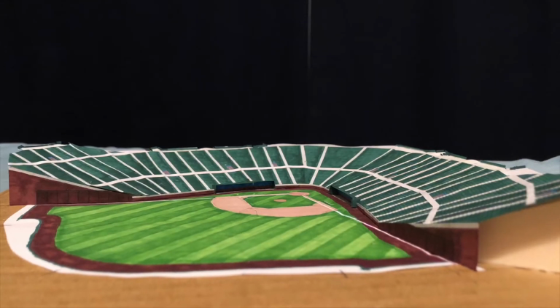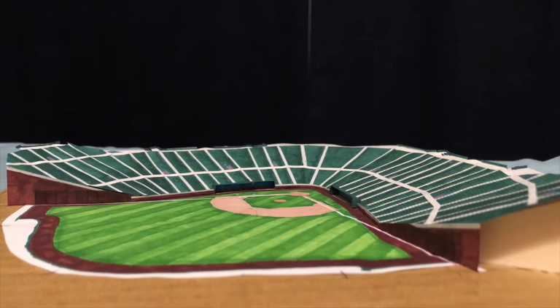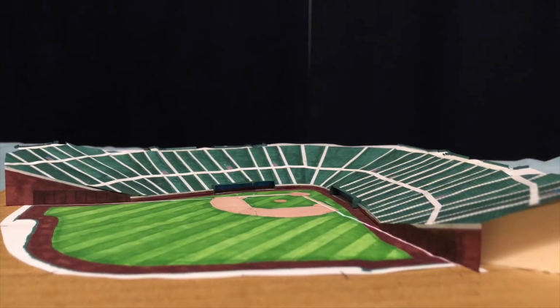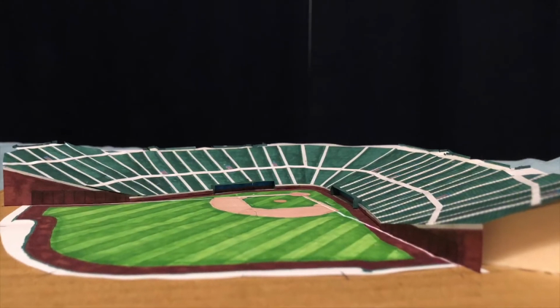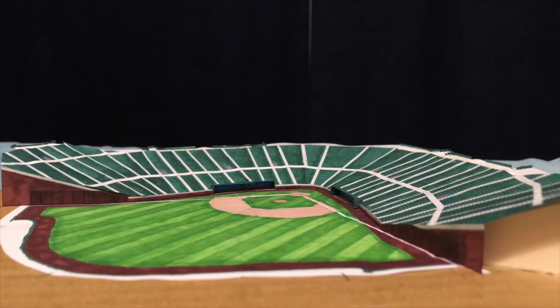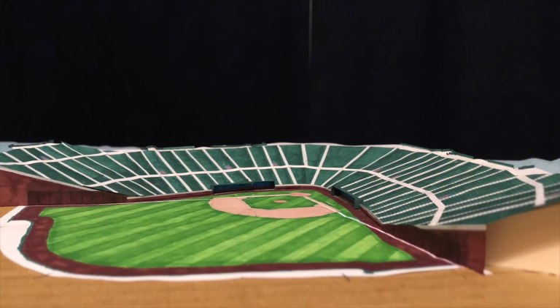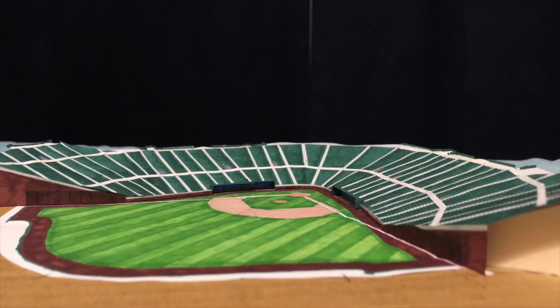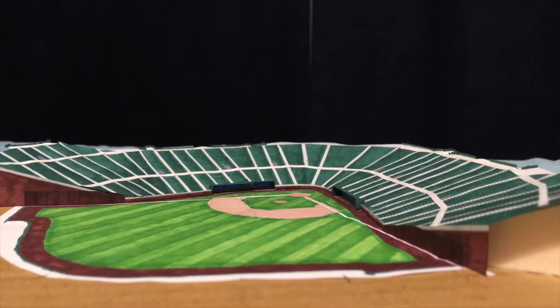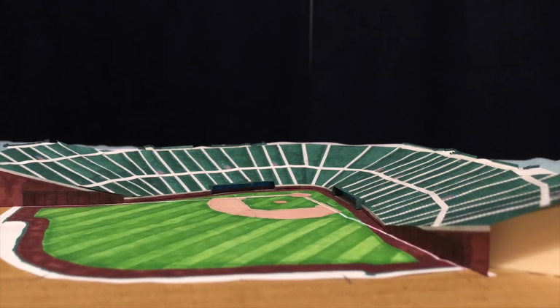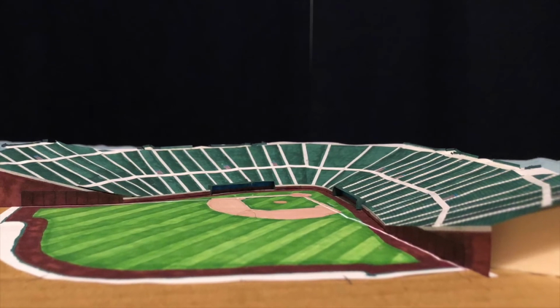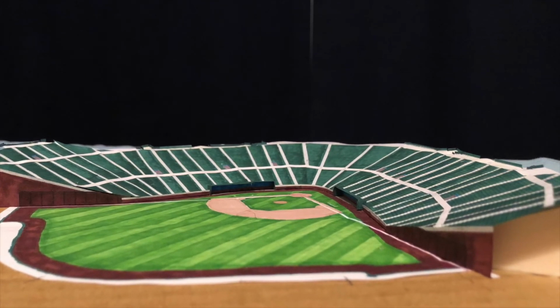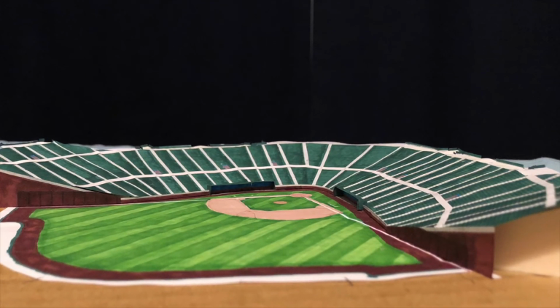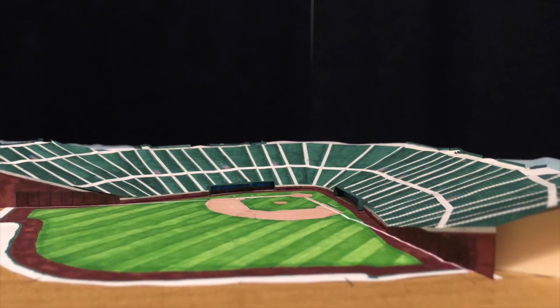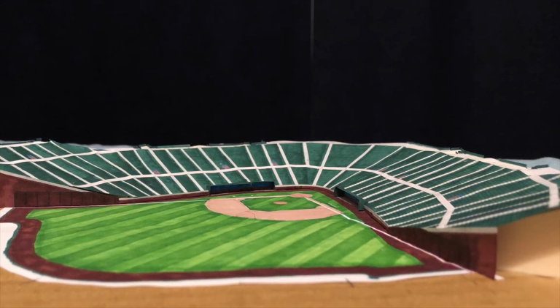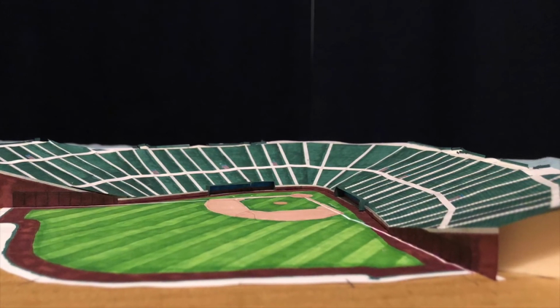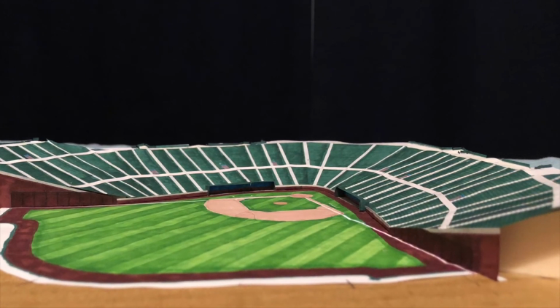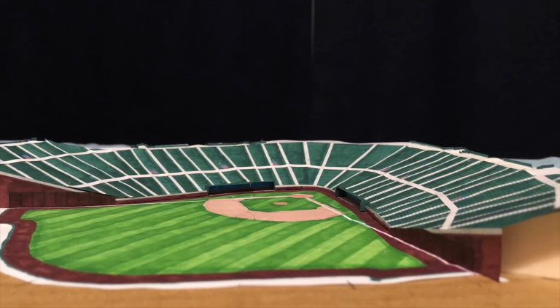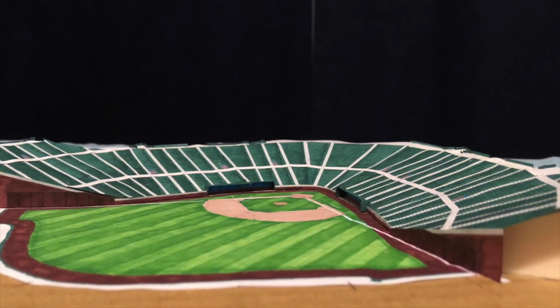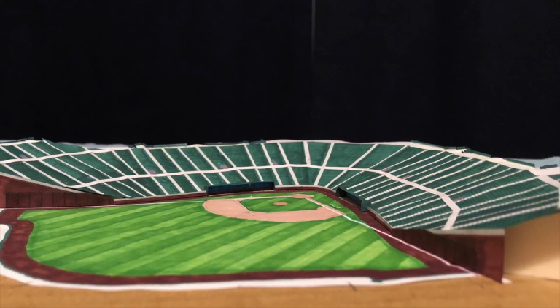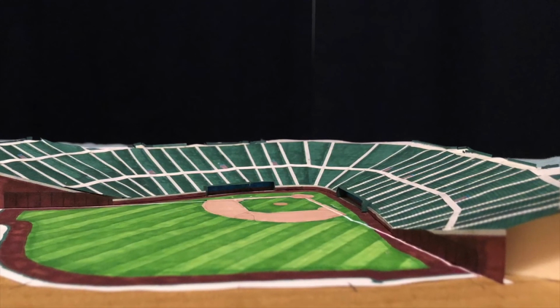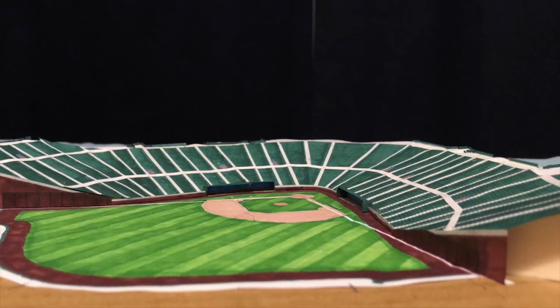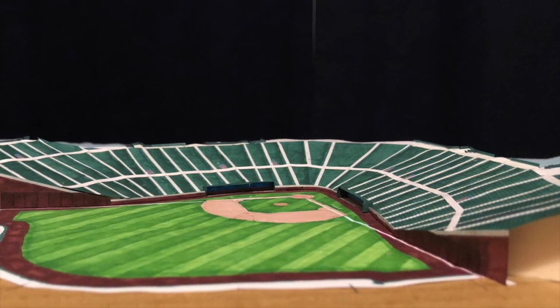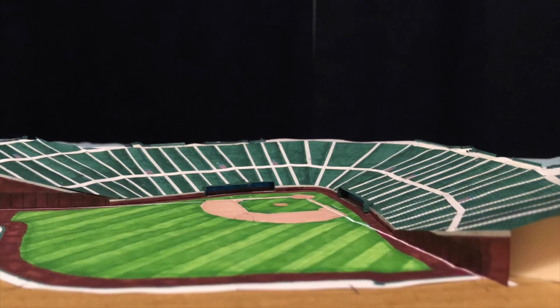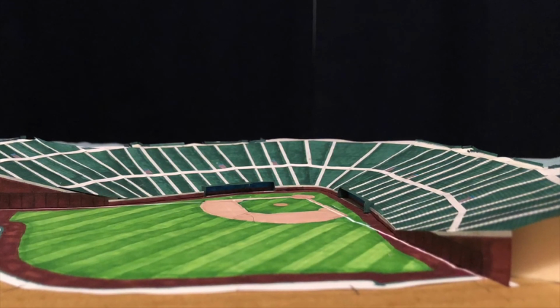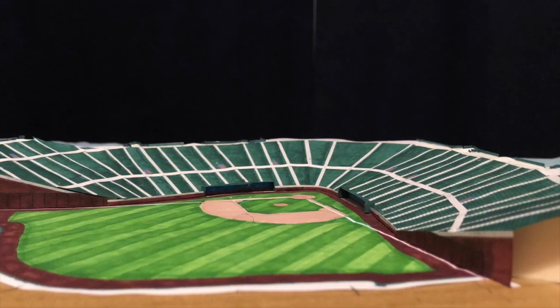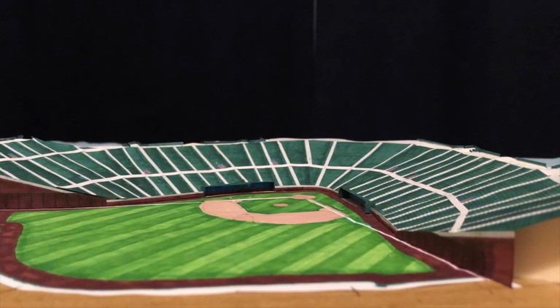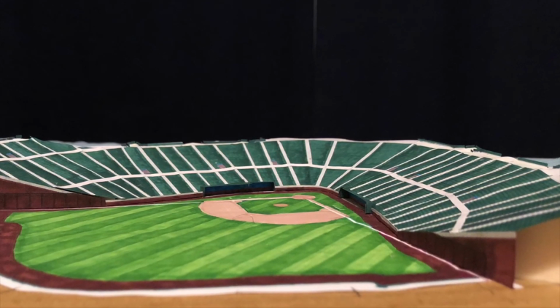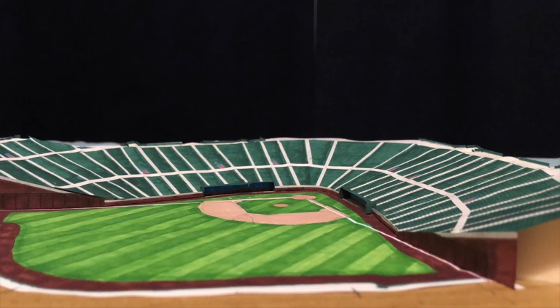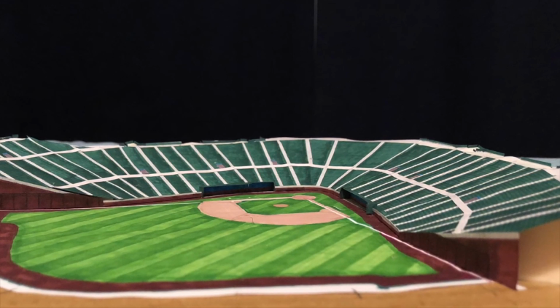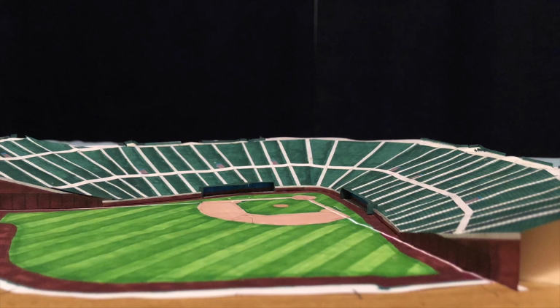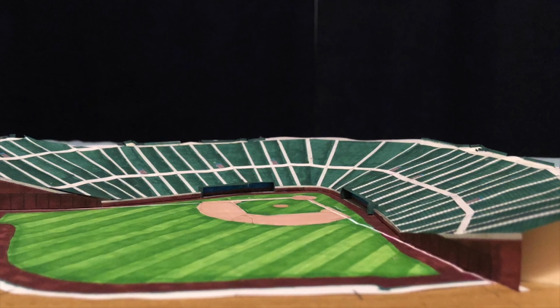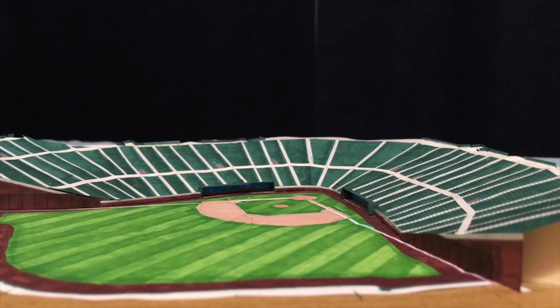Hit my paper stadiums logo right in the middle of your screen to subscribe, and I will catch you on the flippity flip.